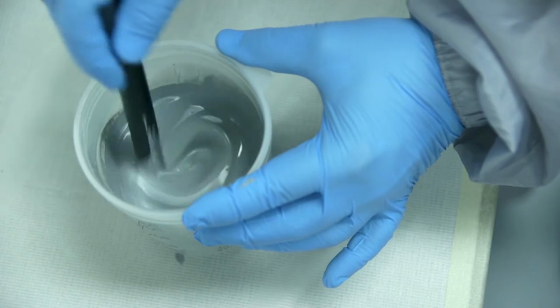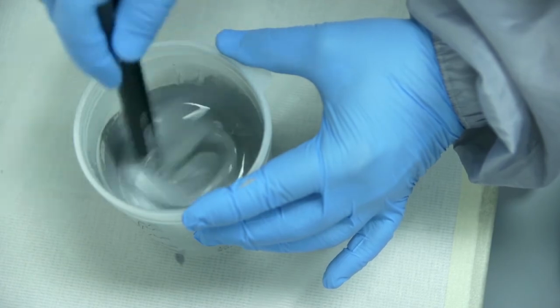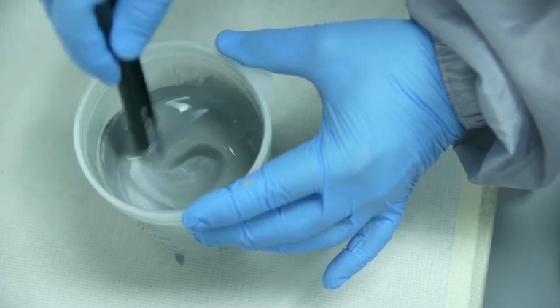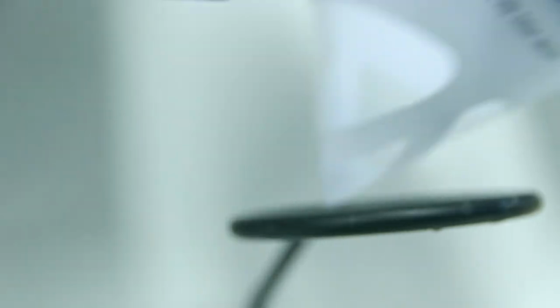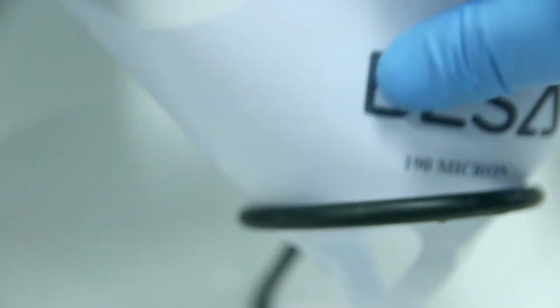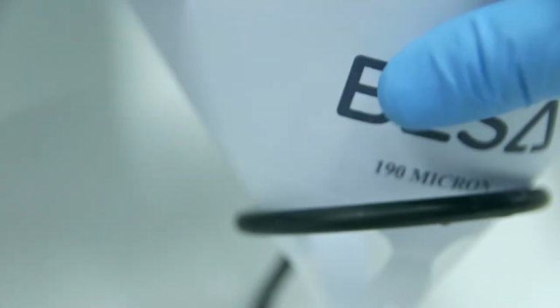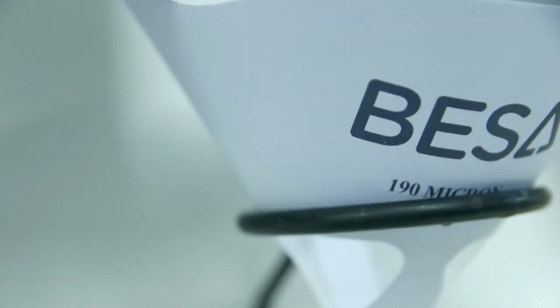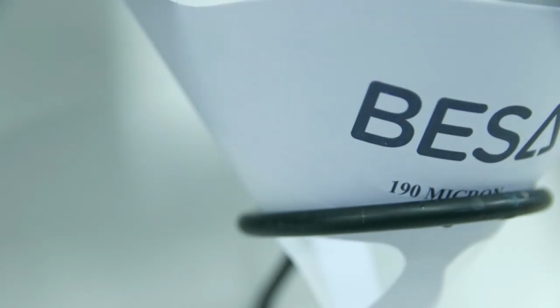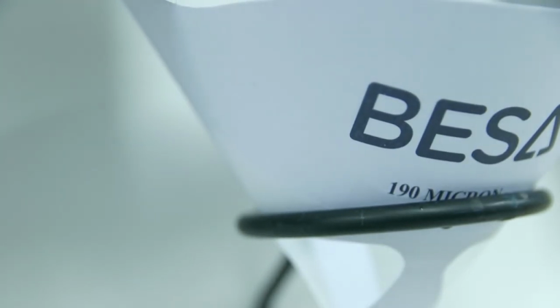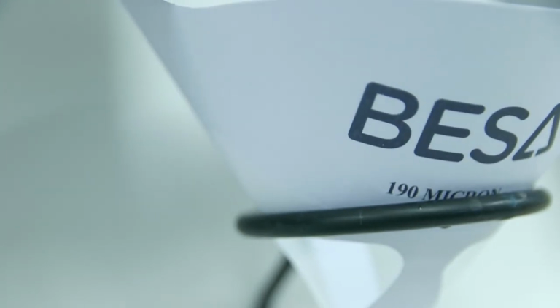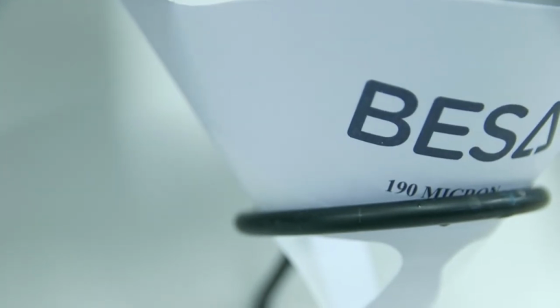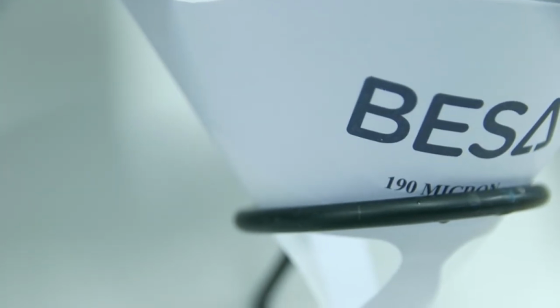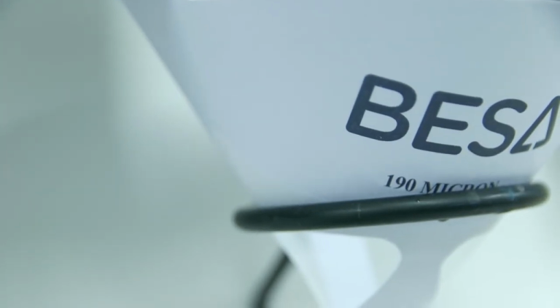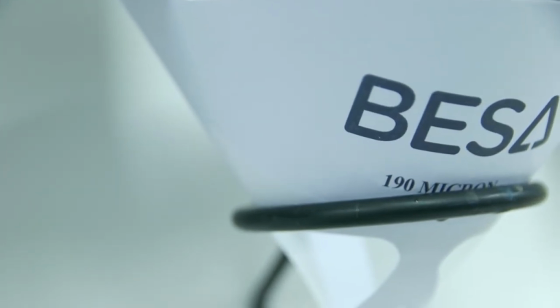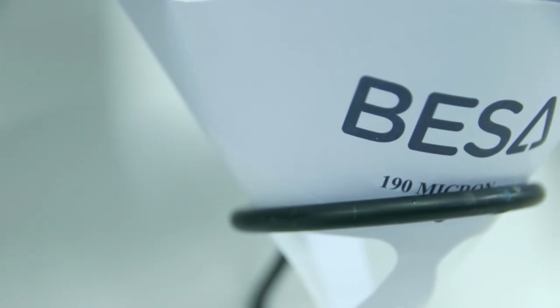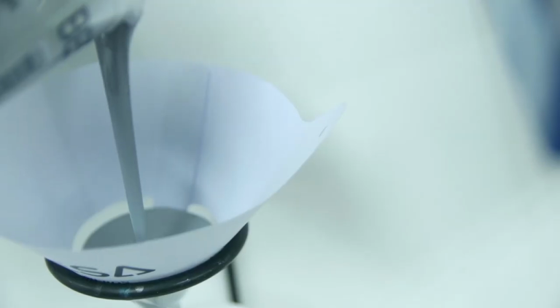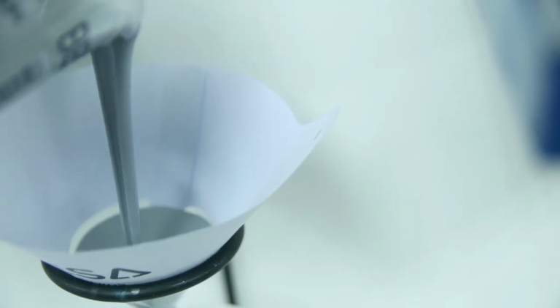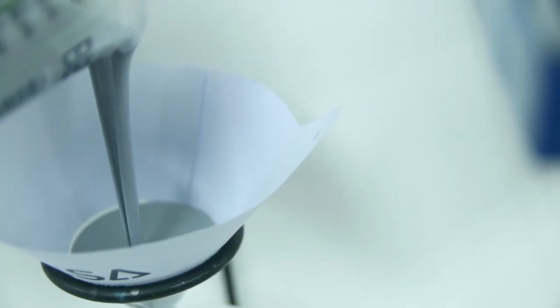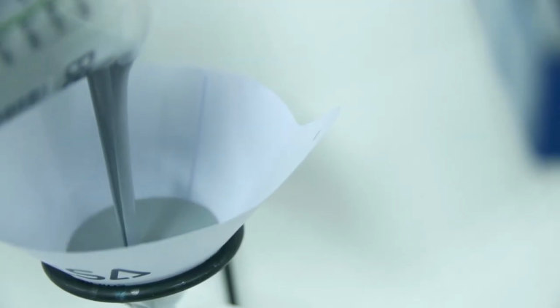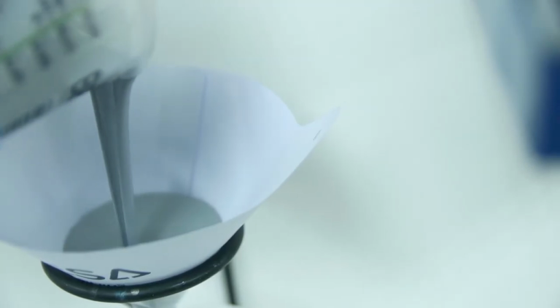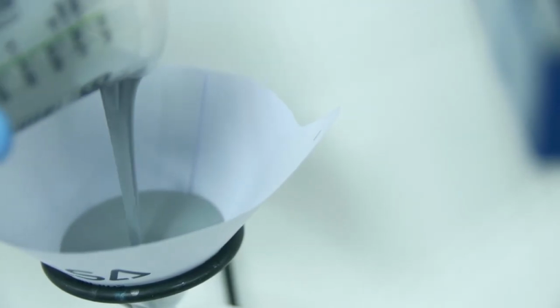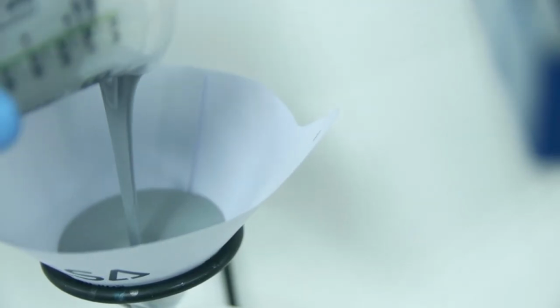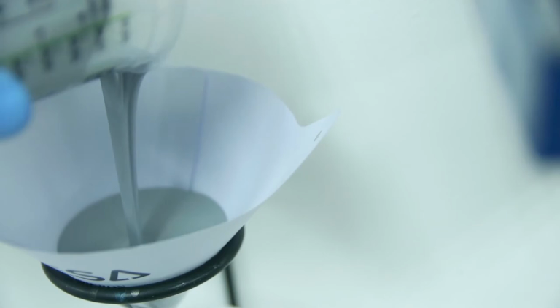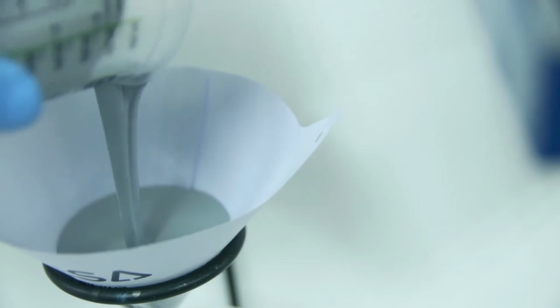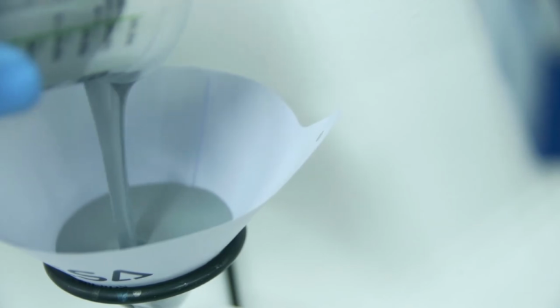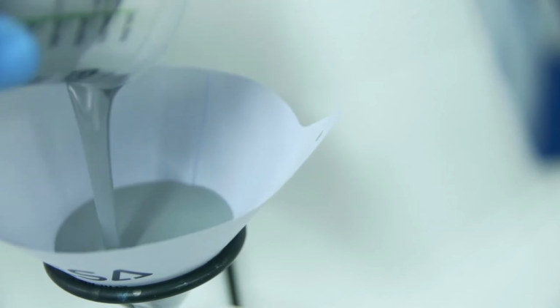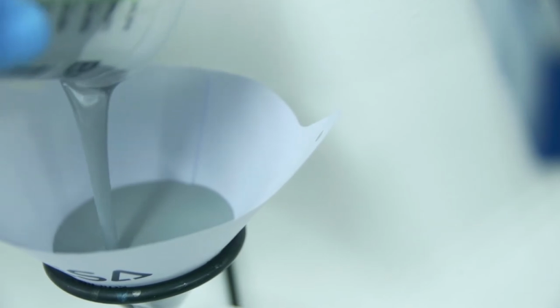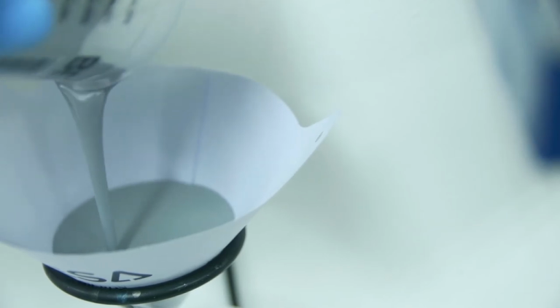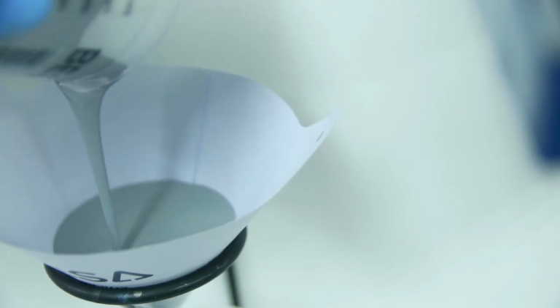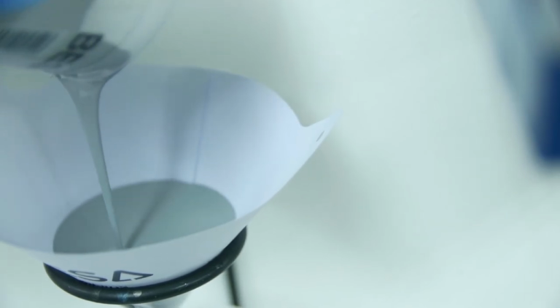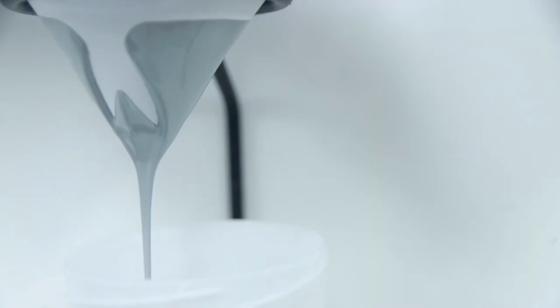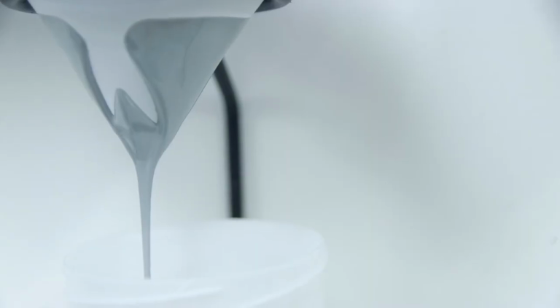If you are not using a single-use application system, it is advisable to use a paper filter to remove any impurities in the mixture.